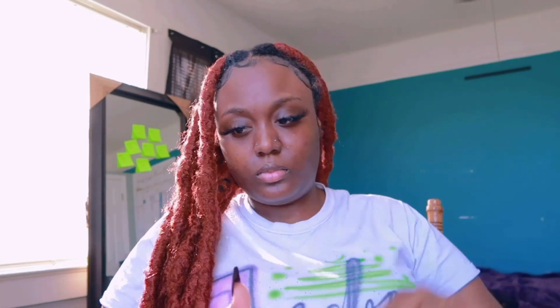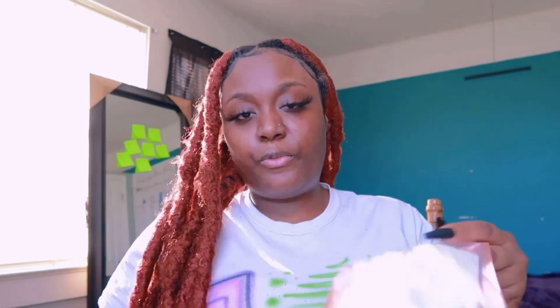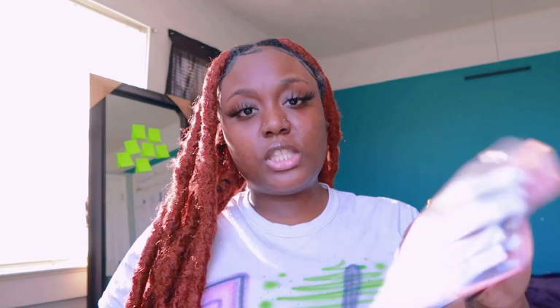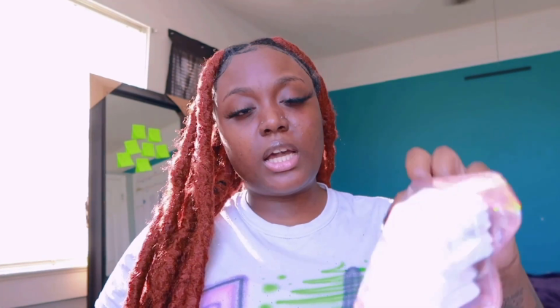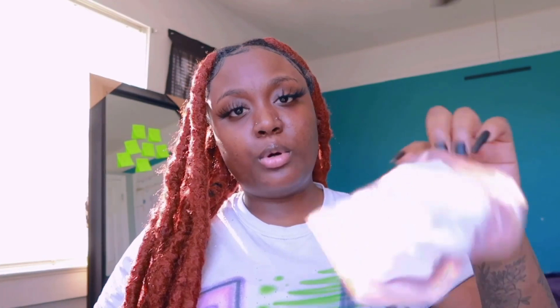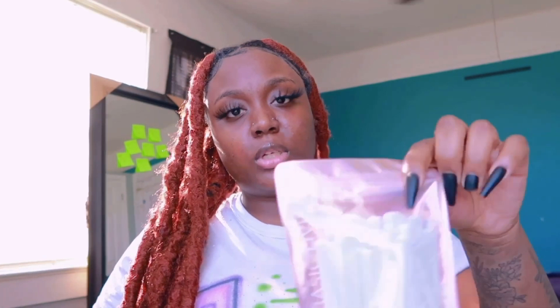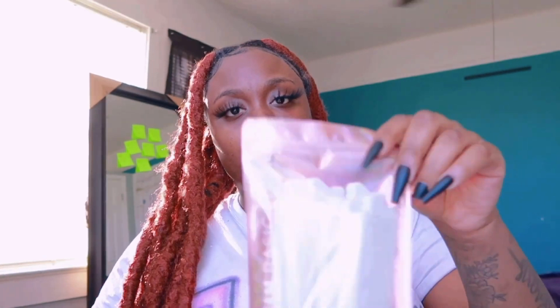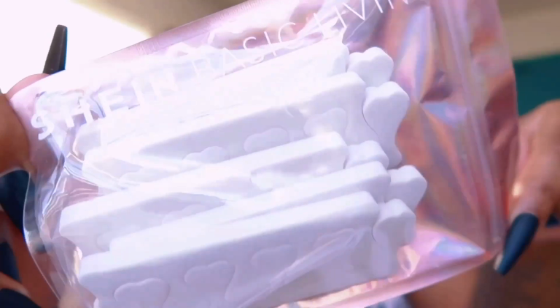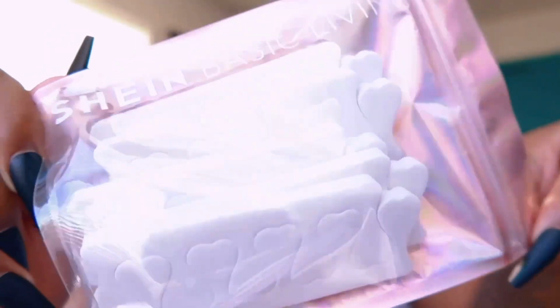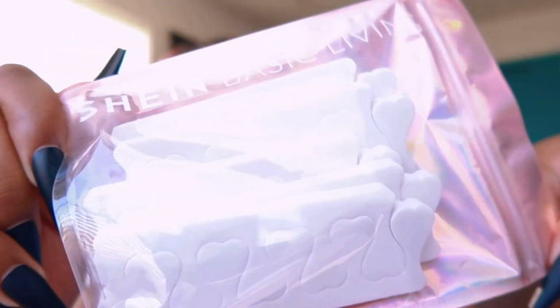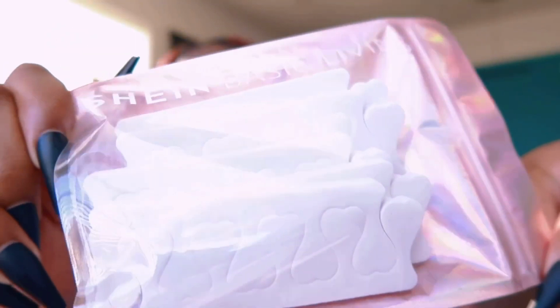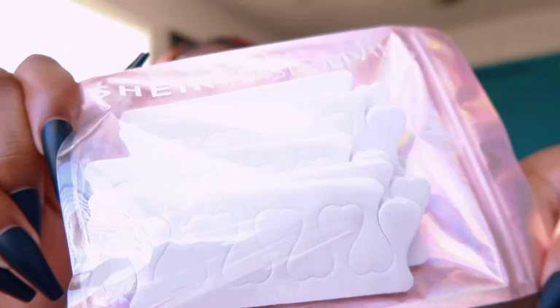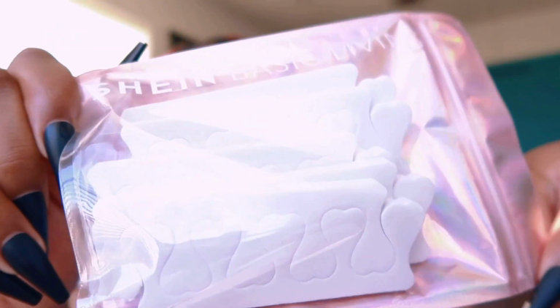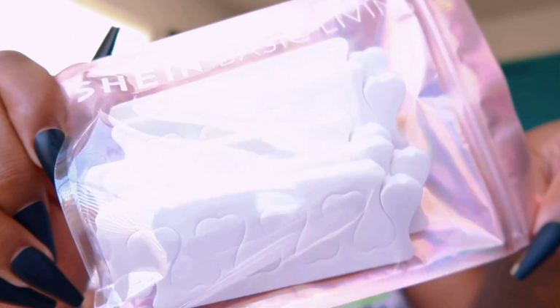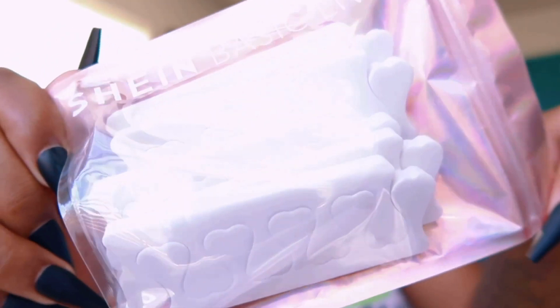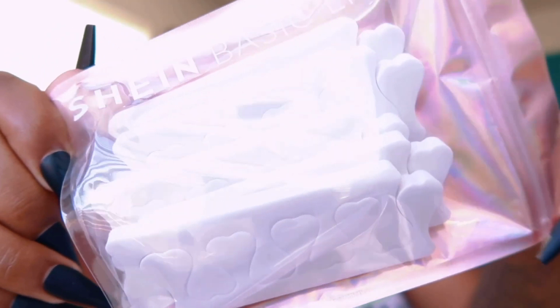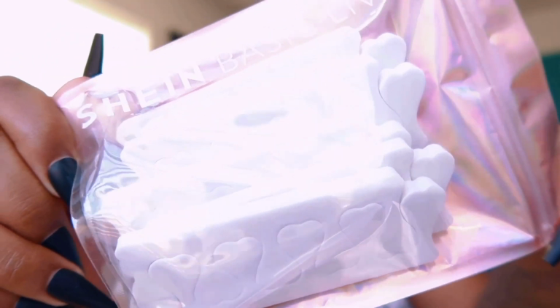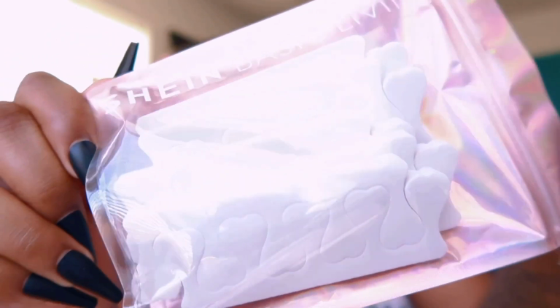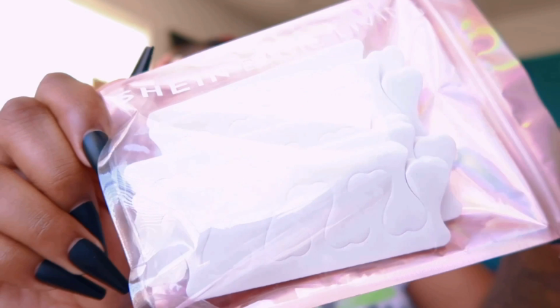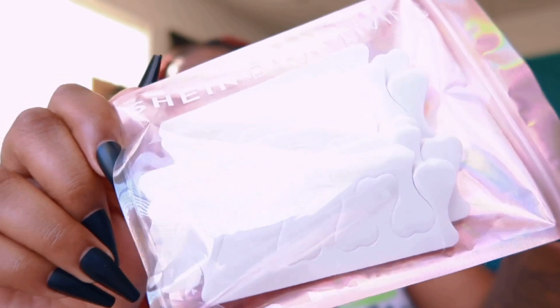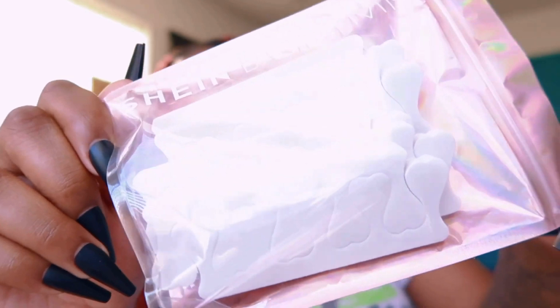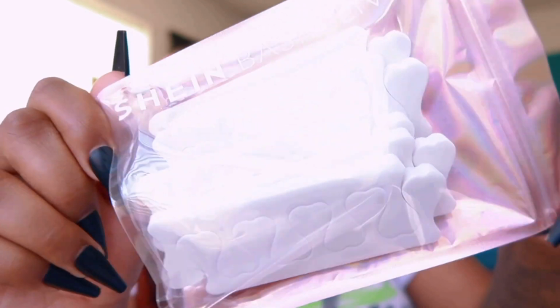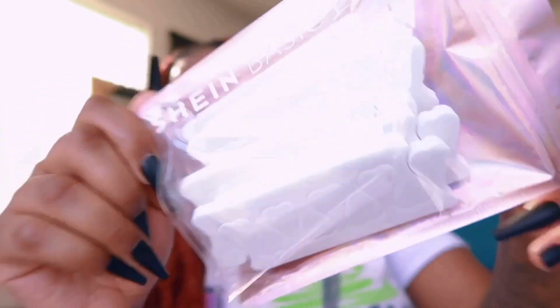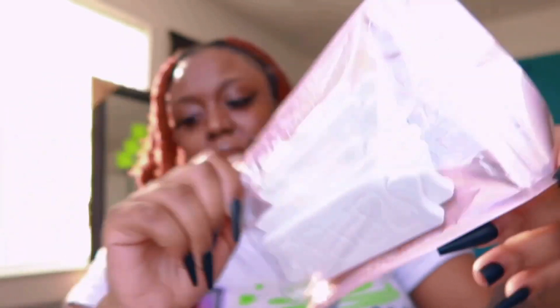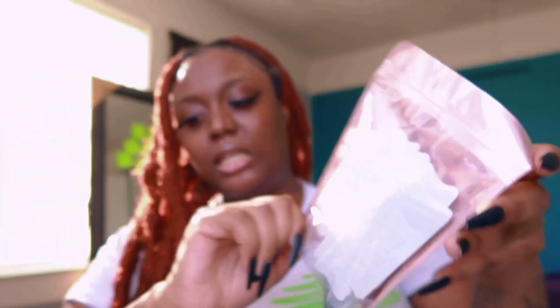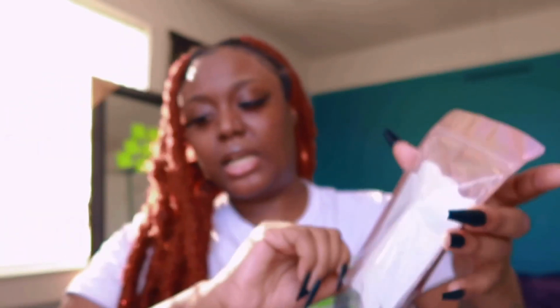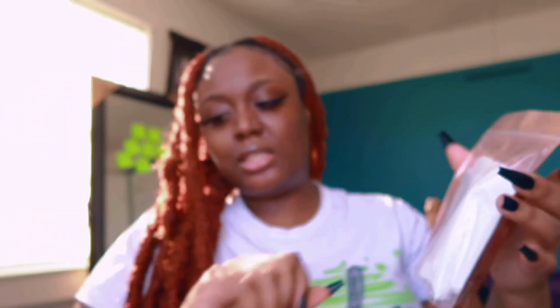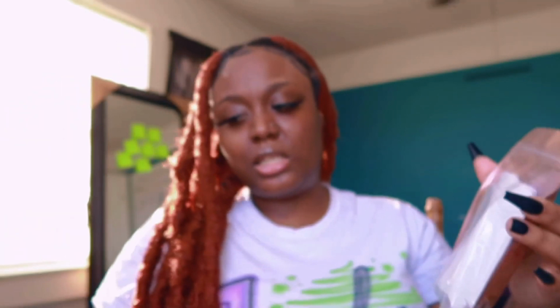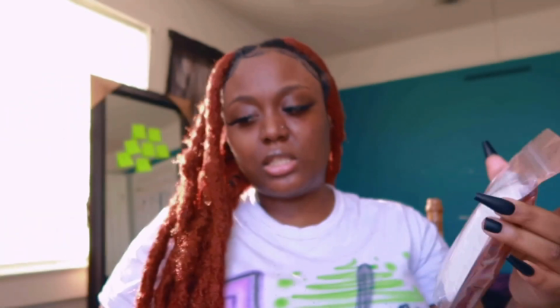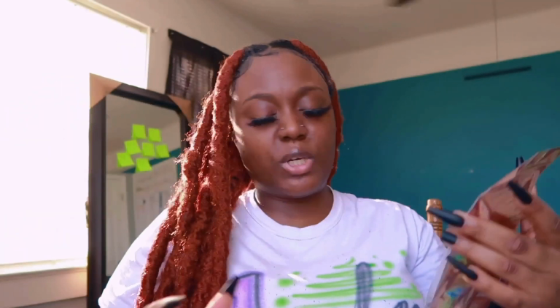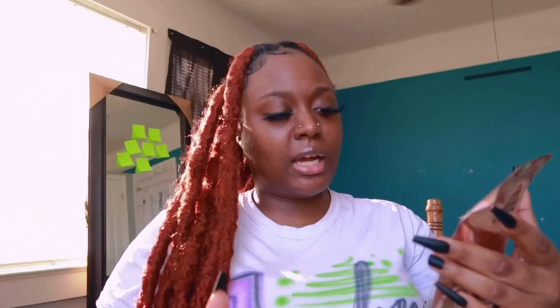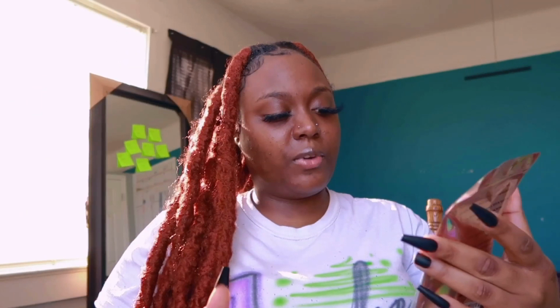First thing I pulled out of the big bag is the toe separators. It was priced at 99 cents but I got it for 87 cents.